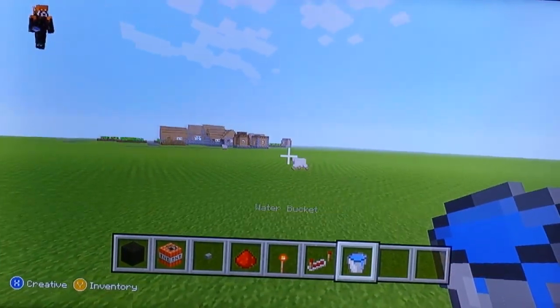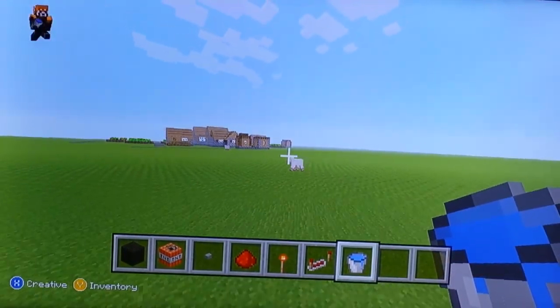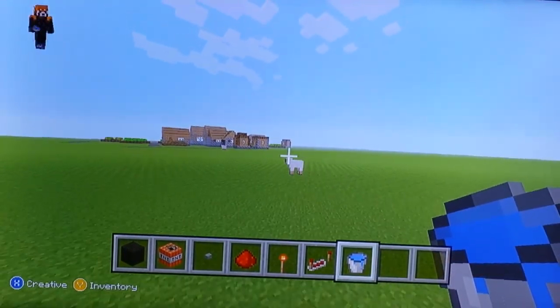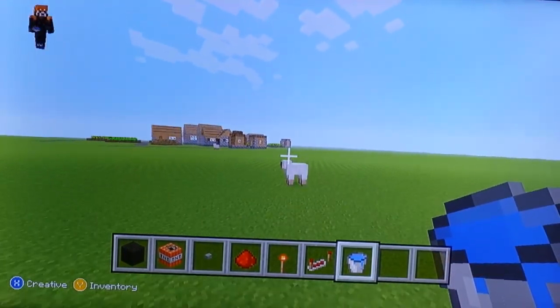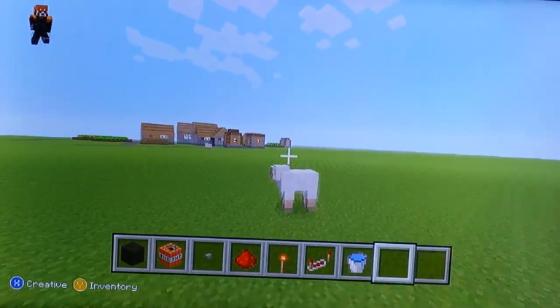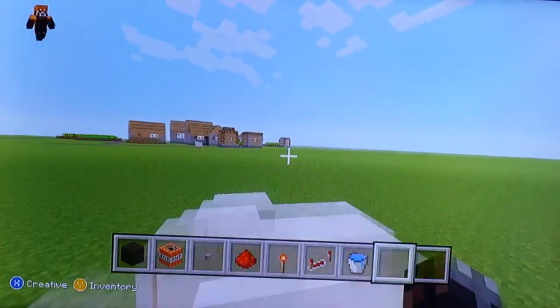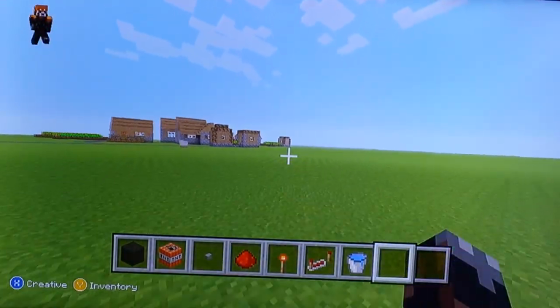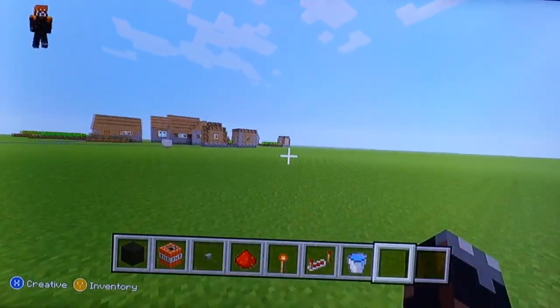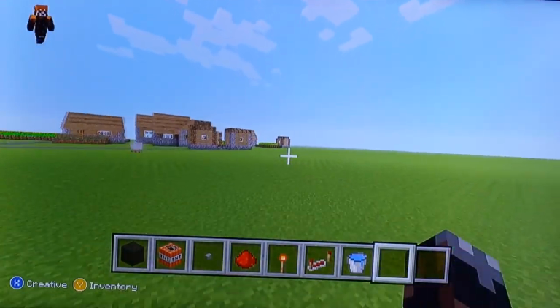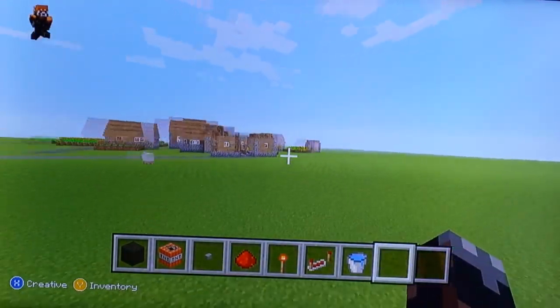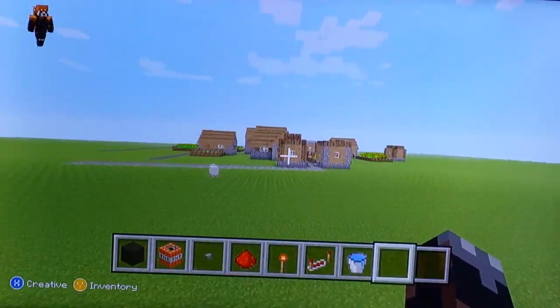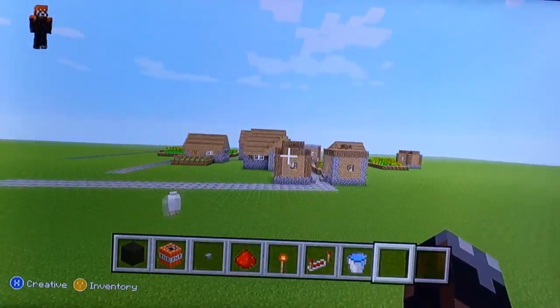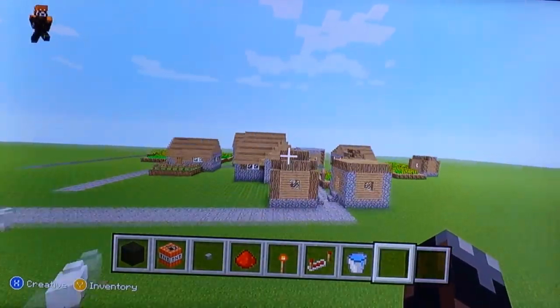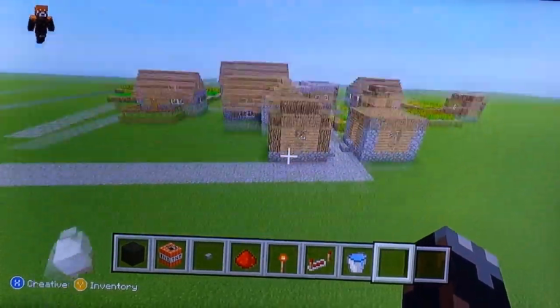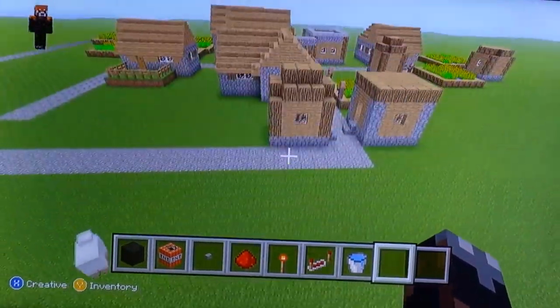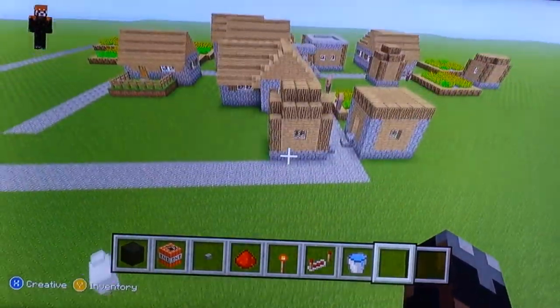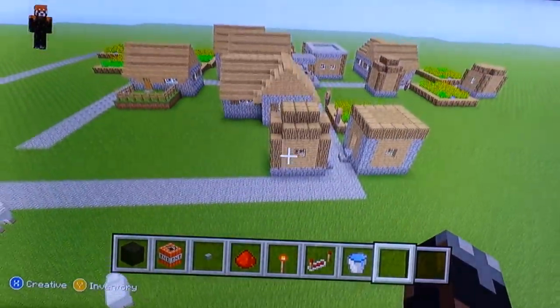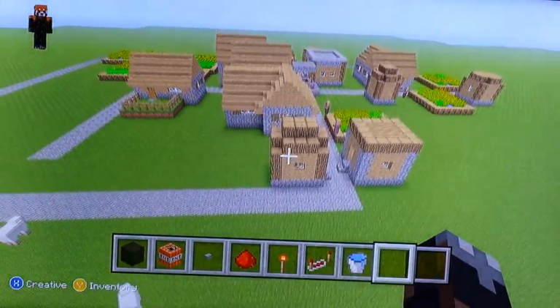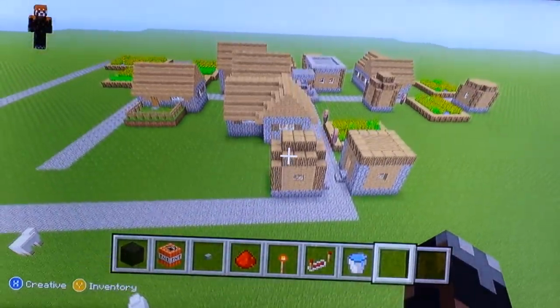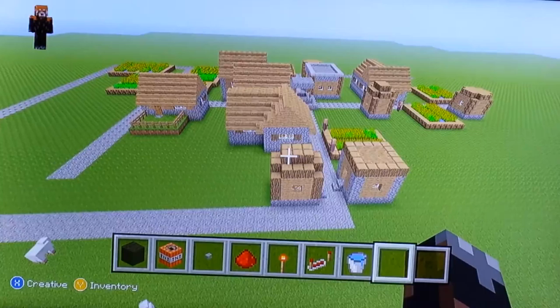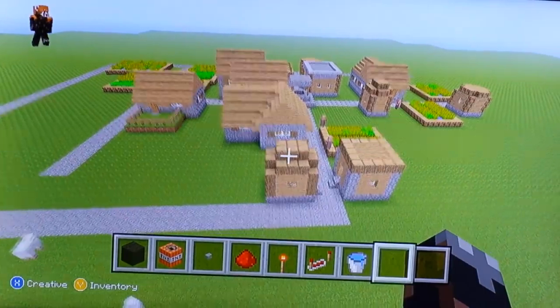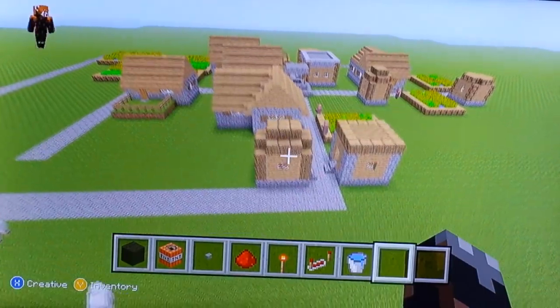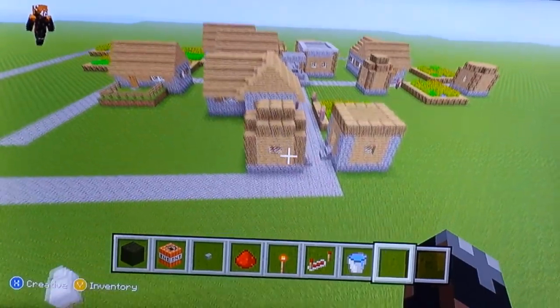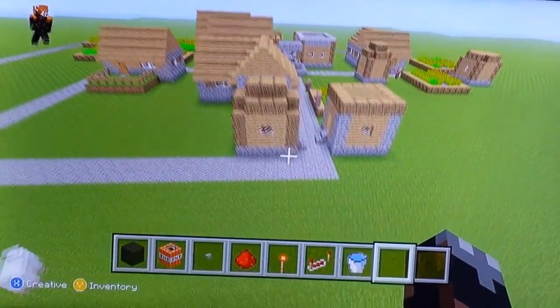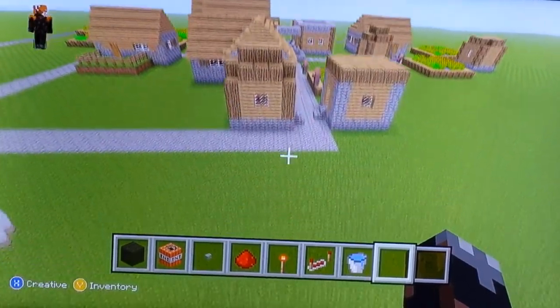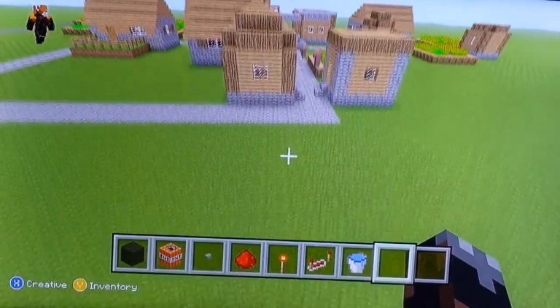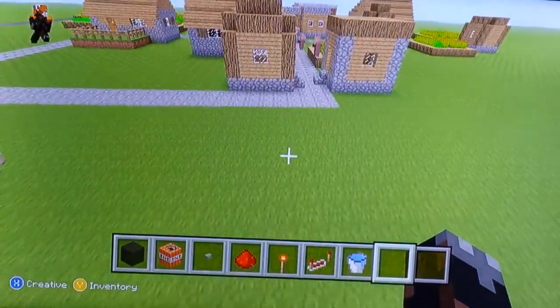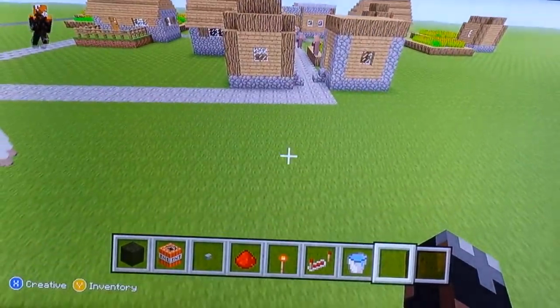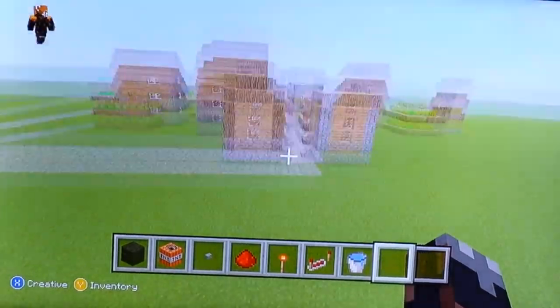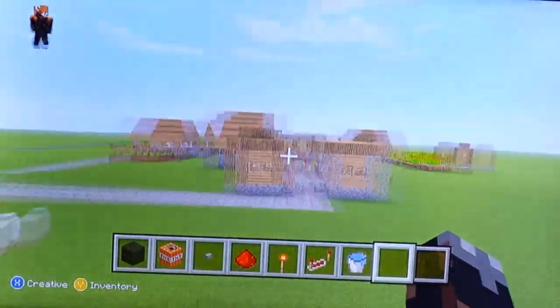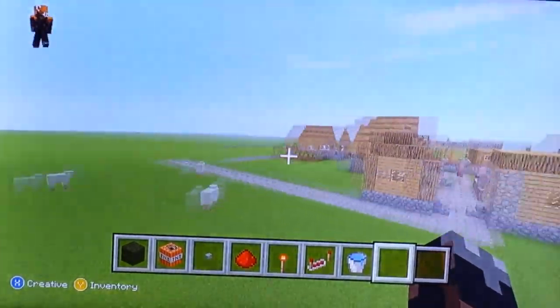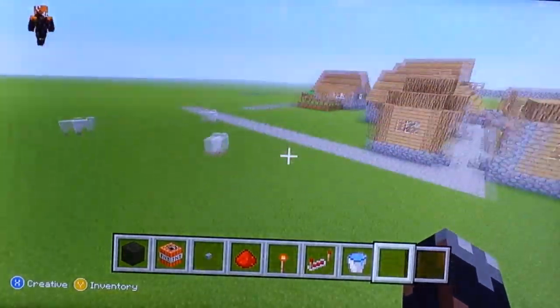I can show you that it works — I'm going to test it out on this poor little village over here. I'm sorry to whoever lives in those two houses.